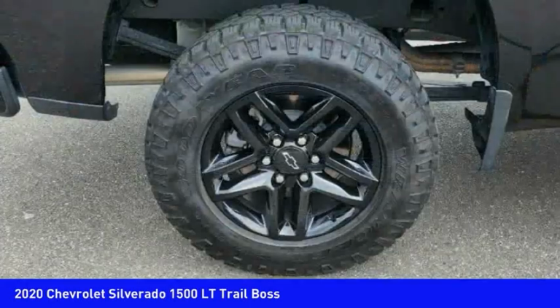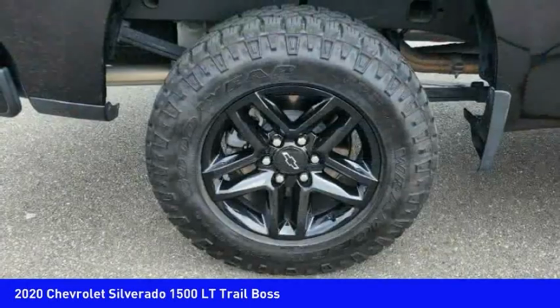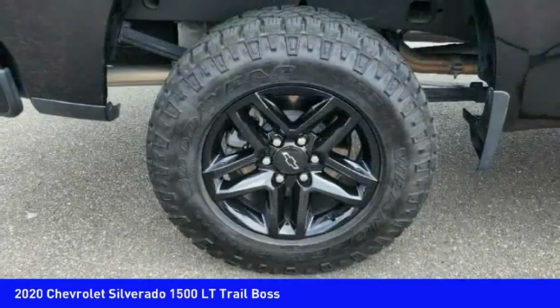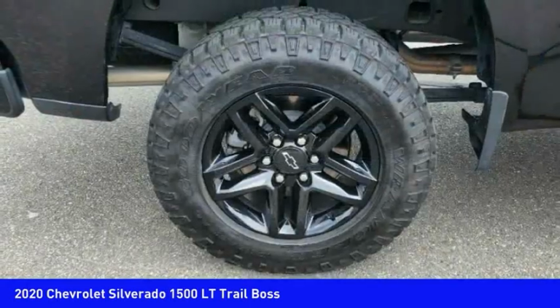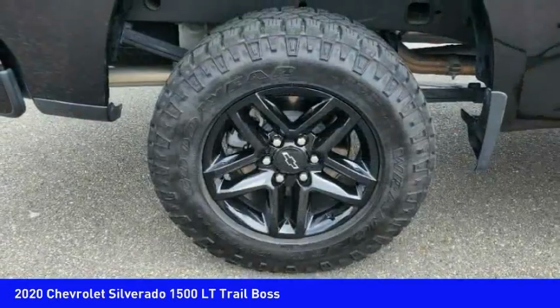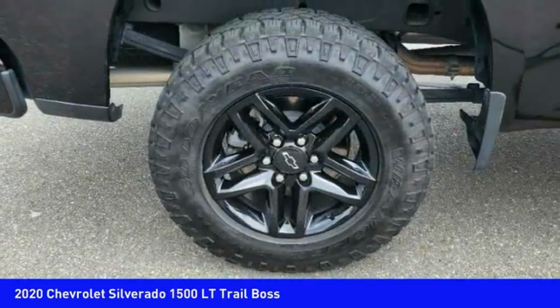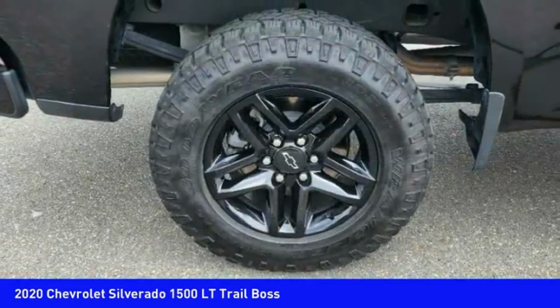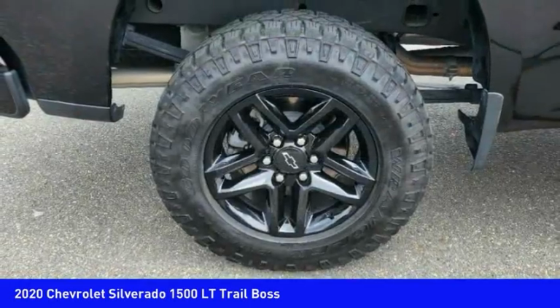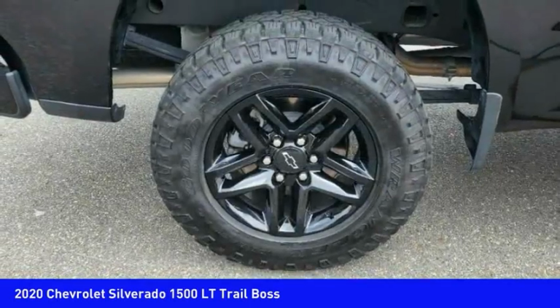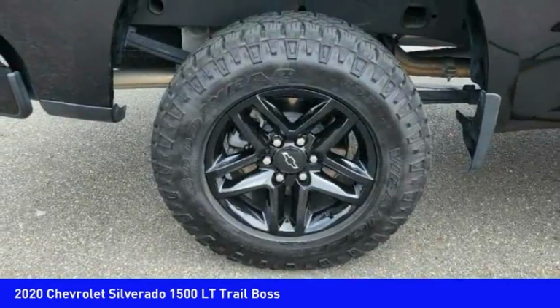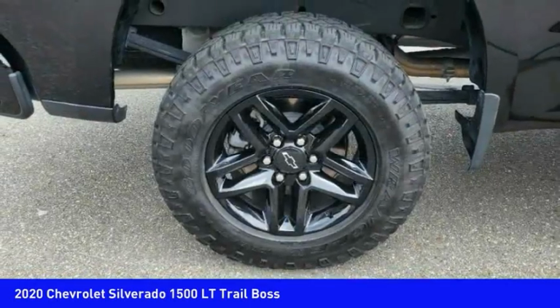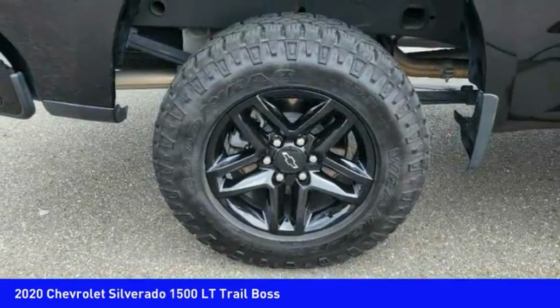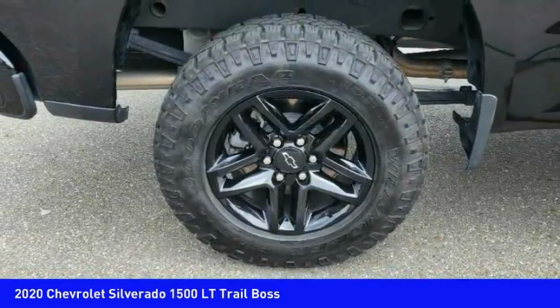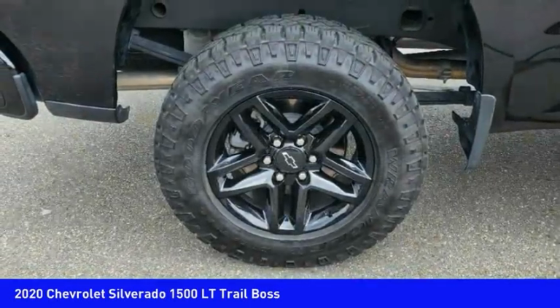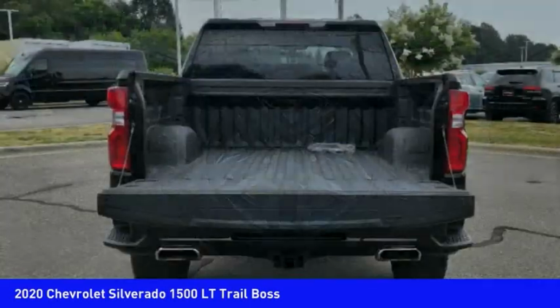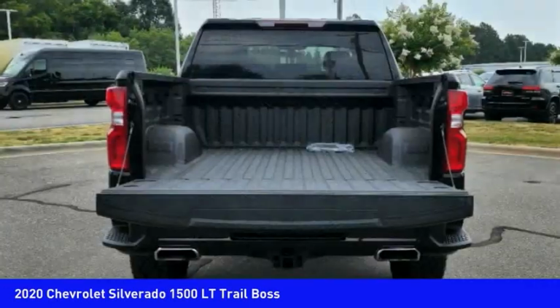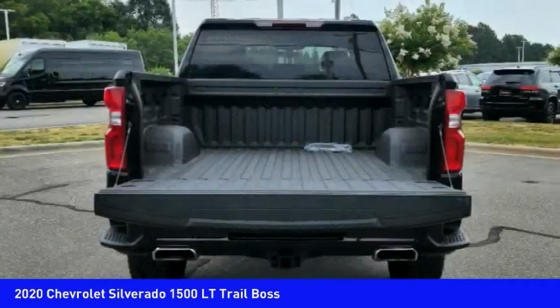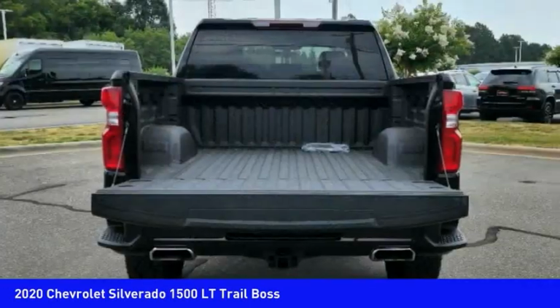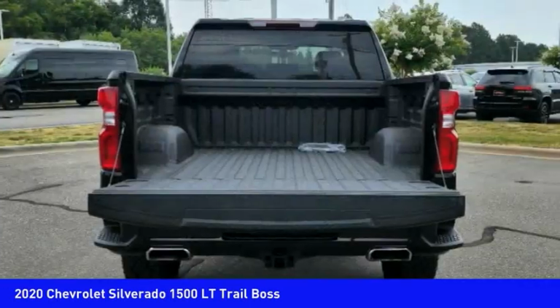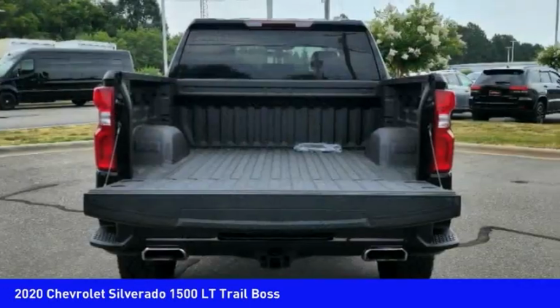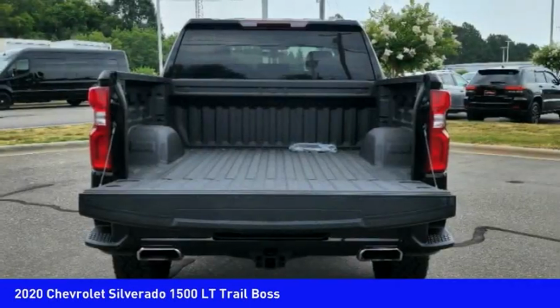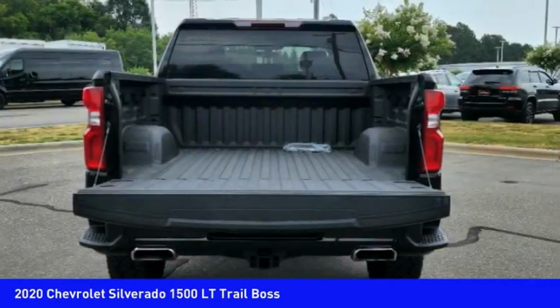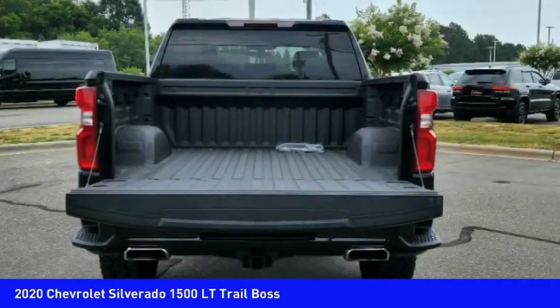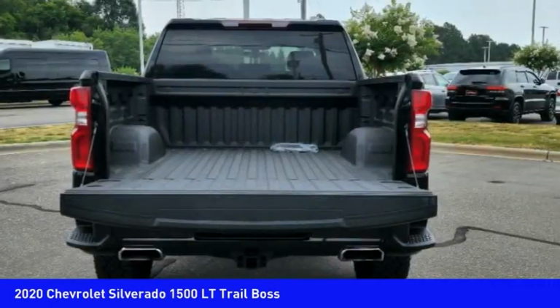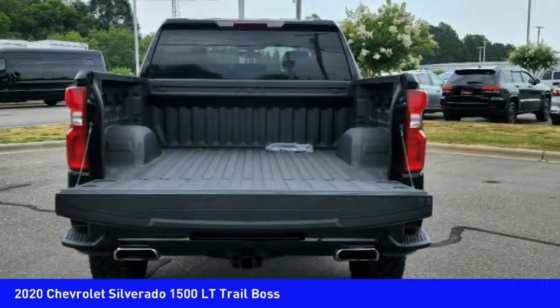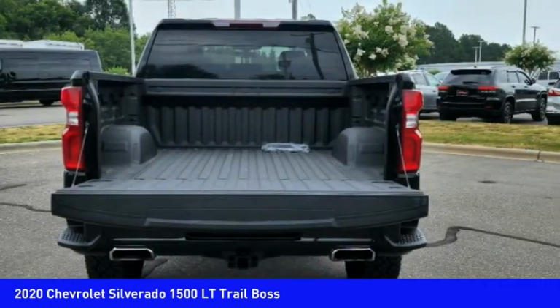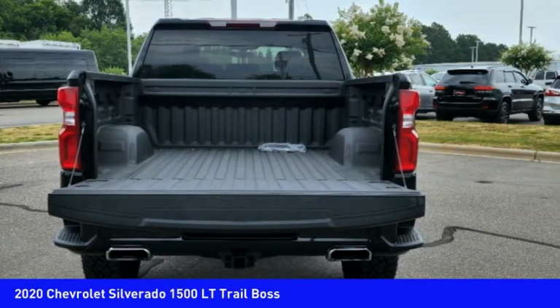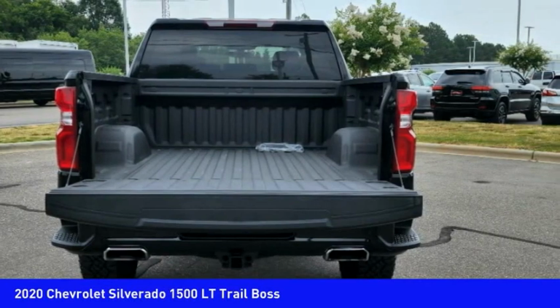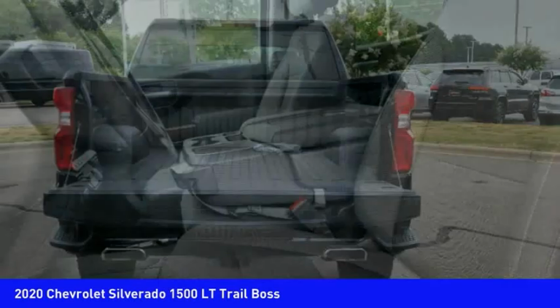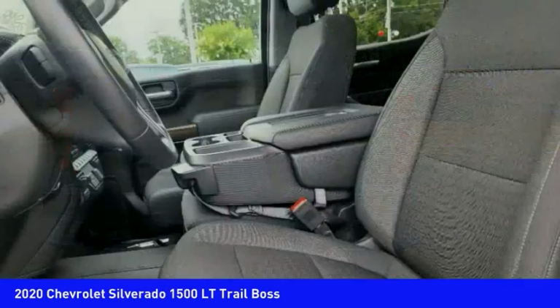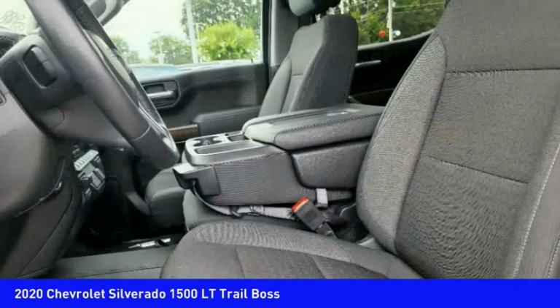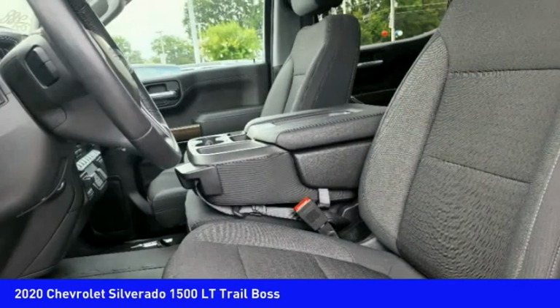Traction control, stability control, front suspension type: strut, roll stability control, and an auxiliary transmission fluid cooler.